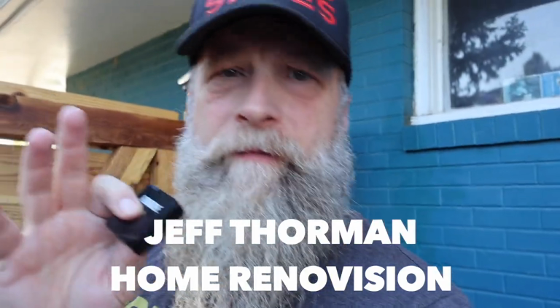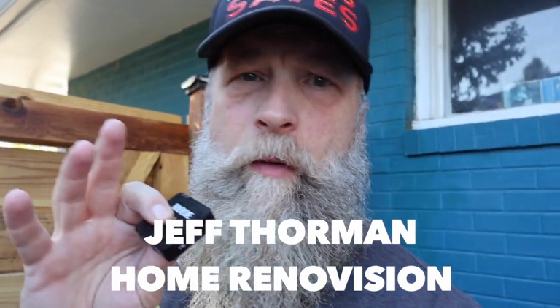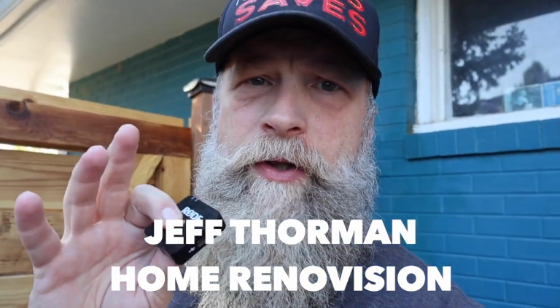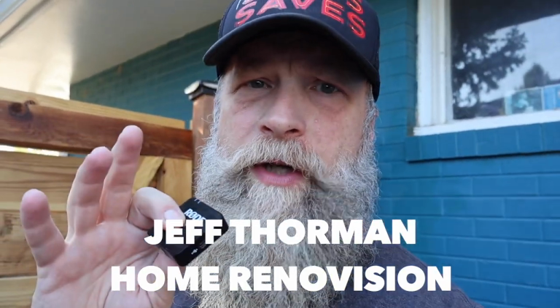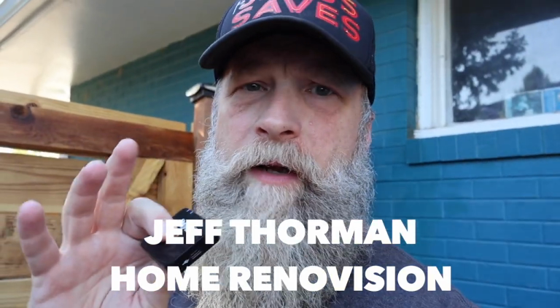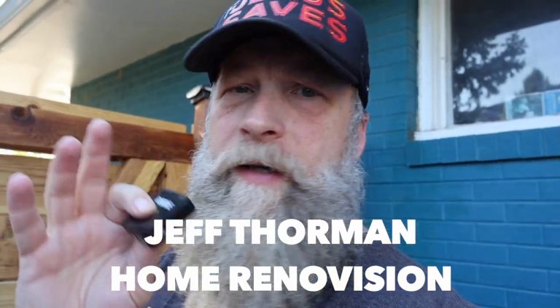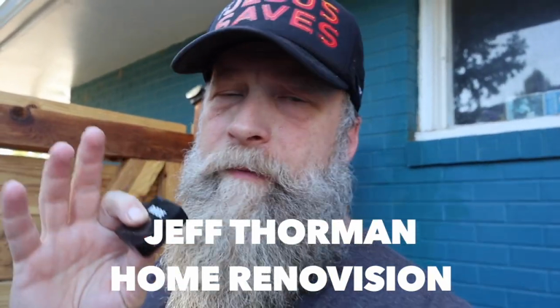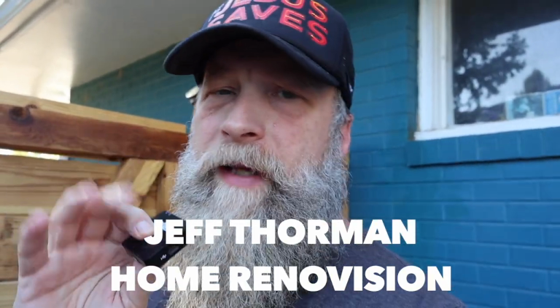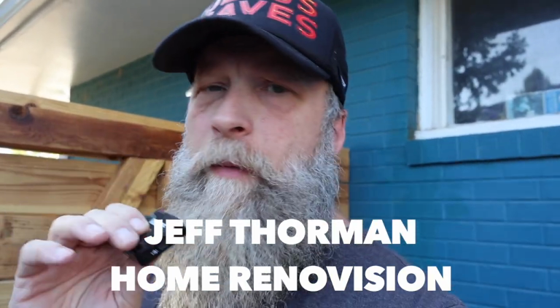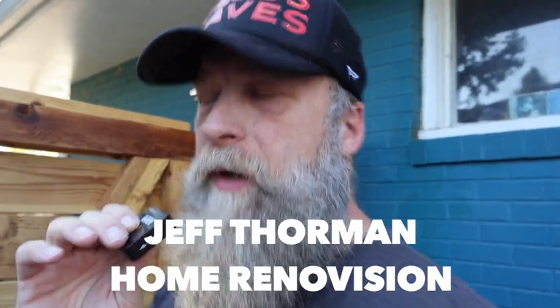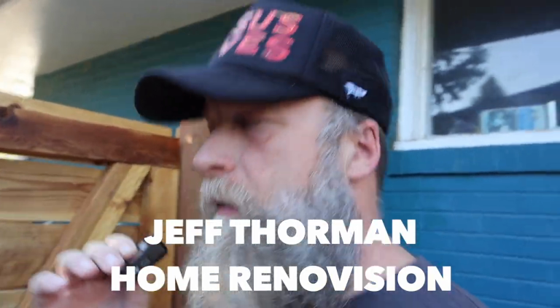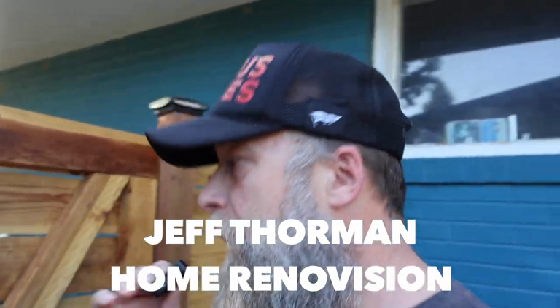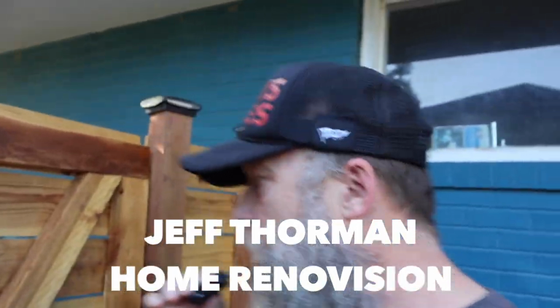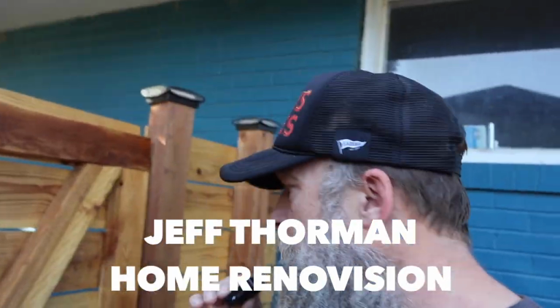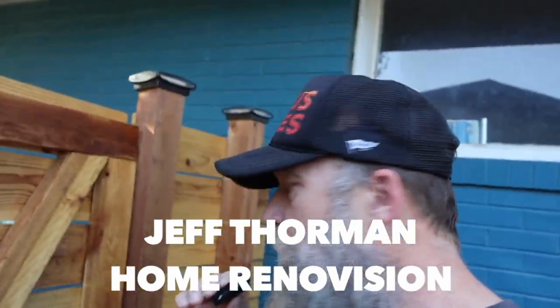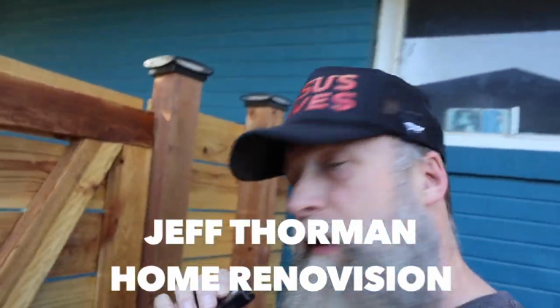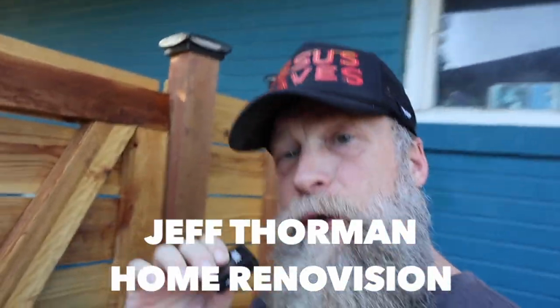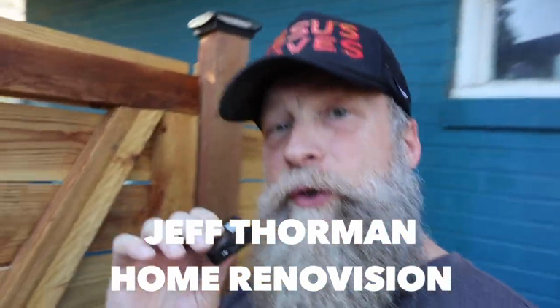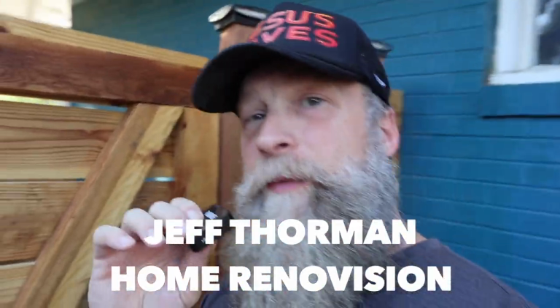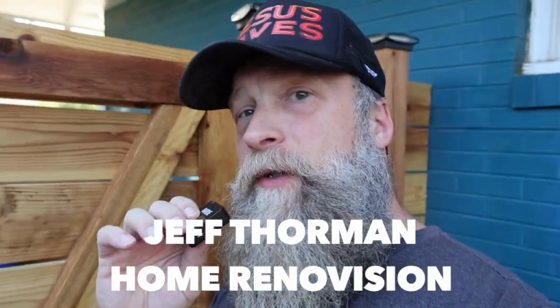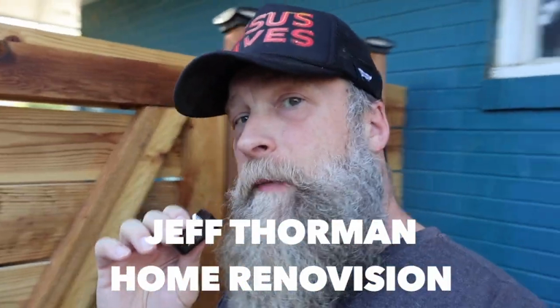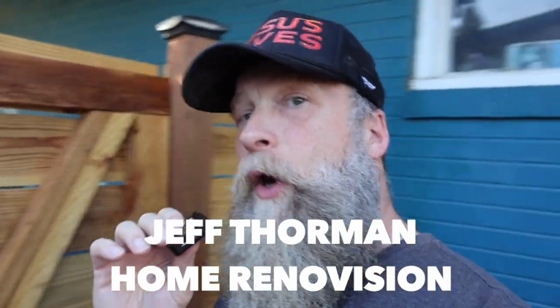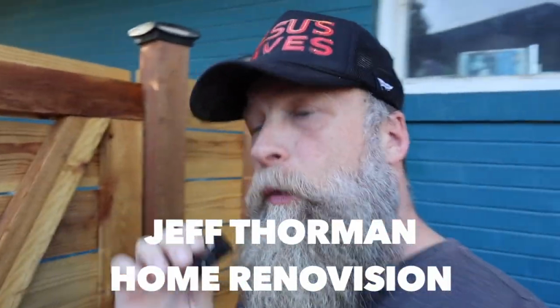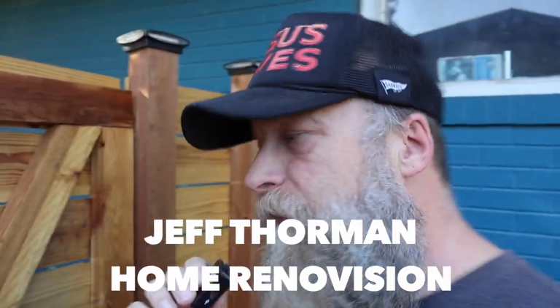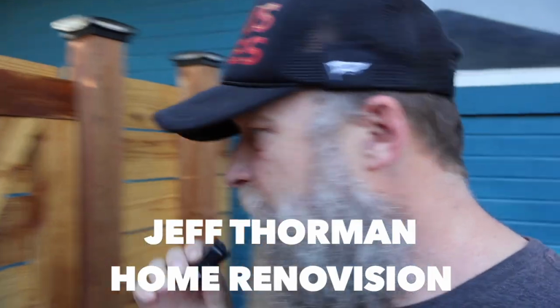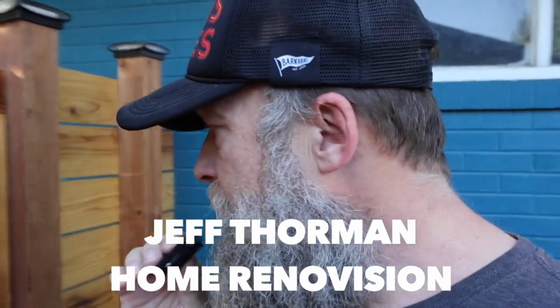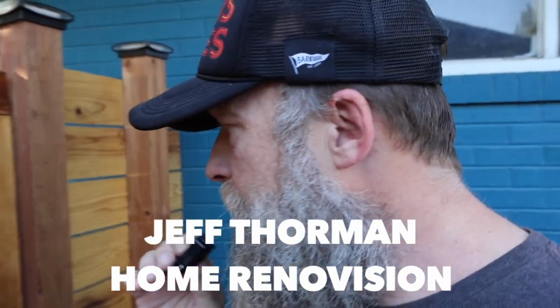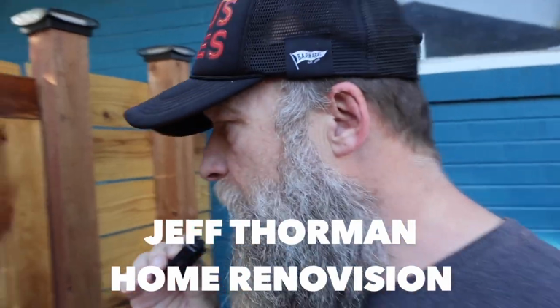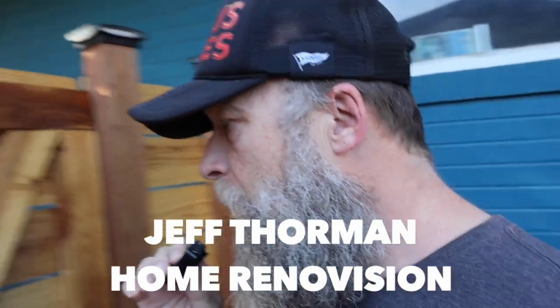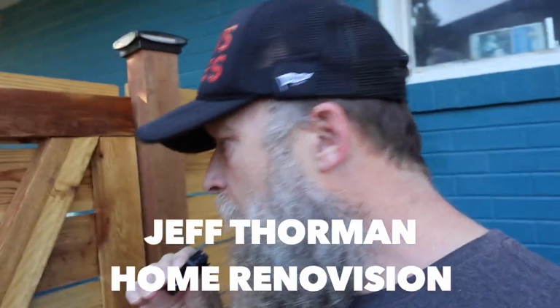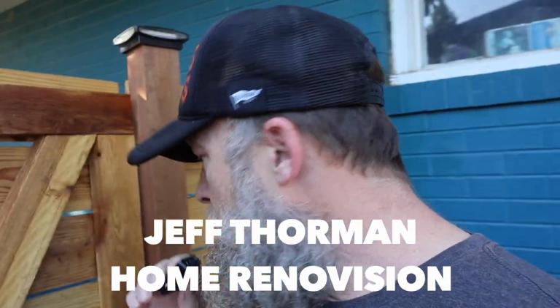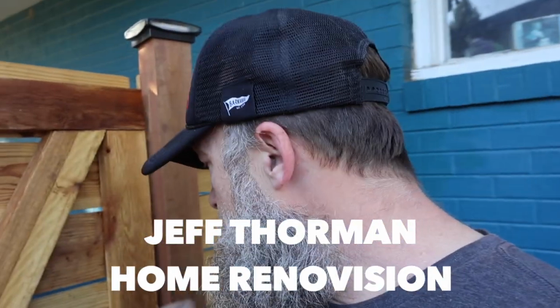I watch your channel all the time. Home Renovision gave me the idea.